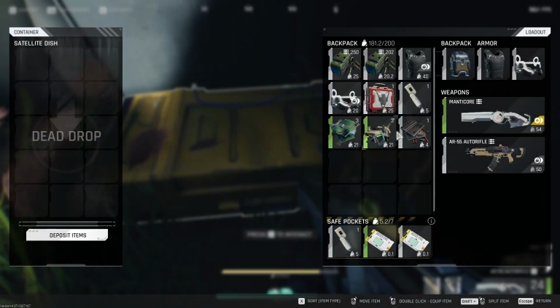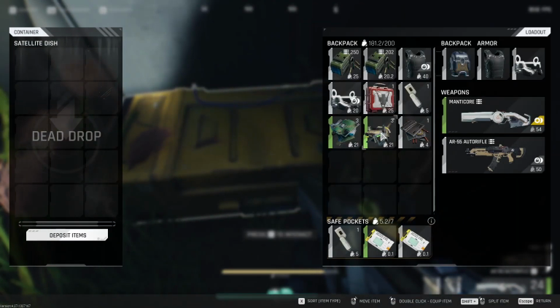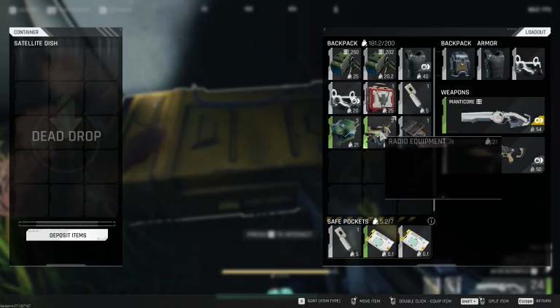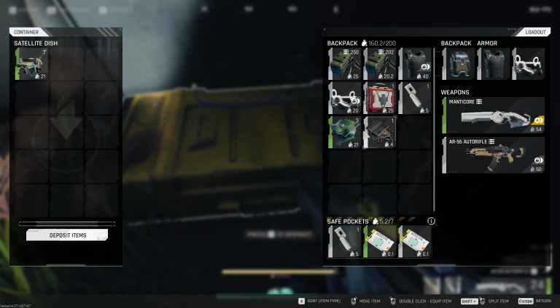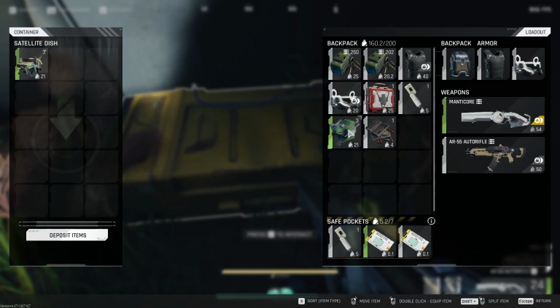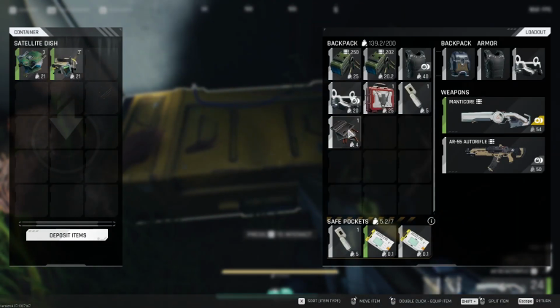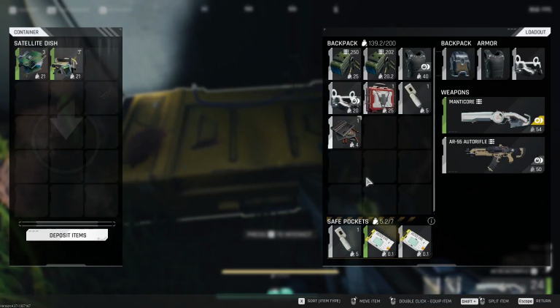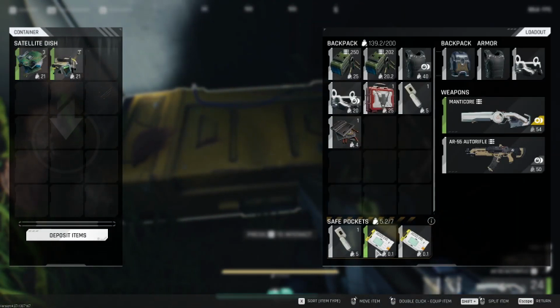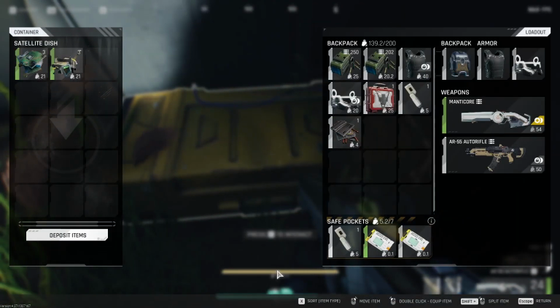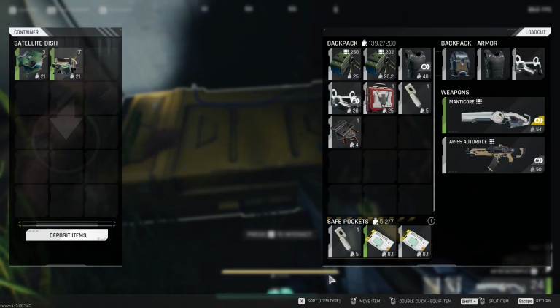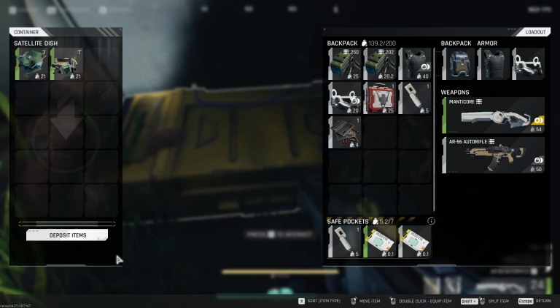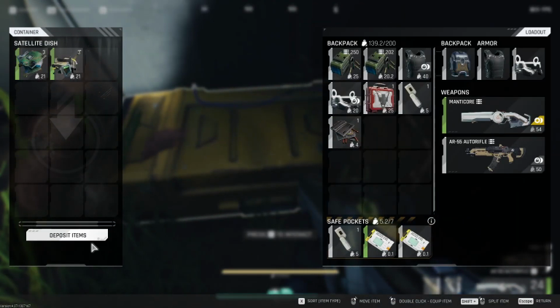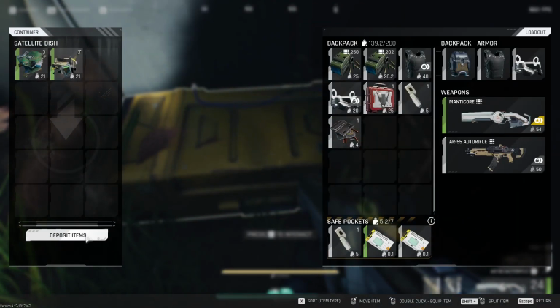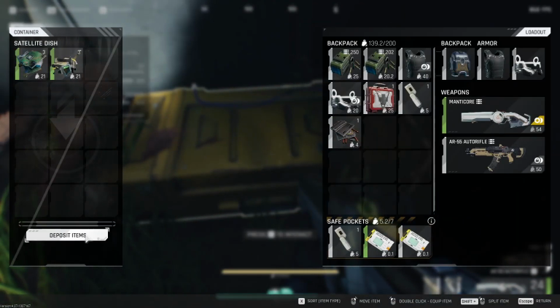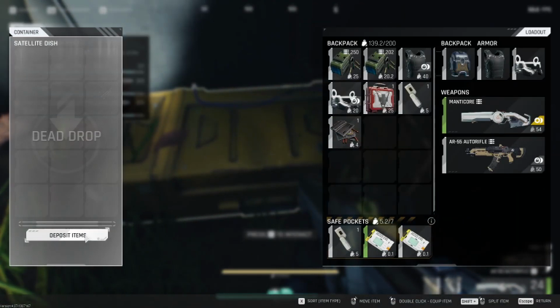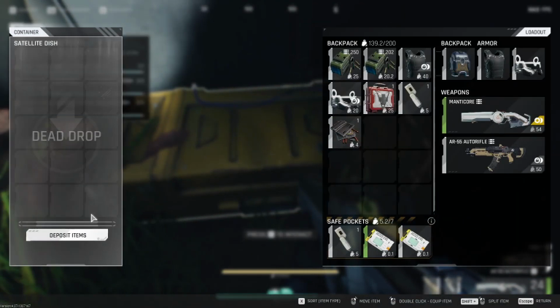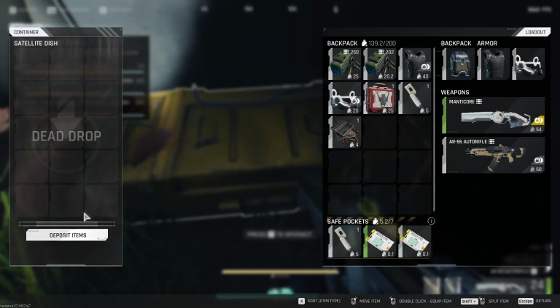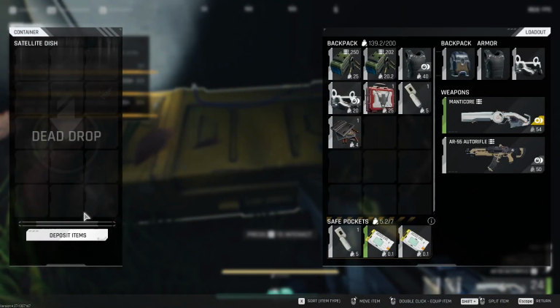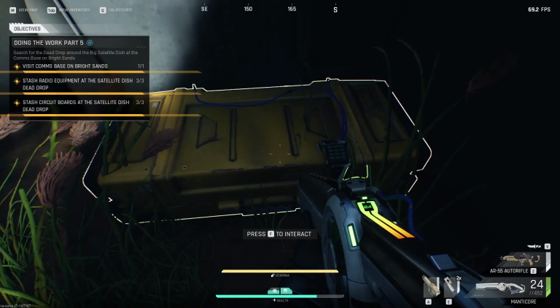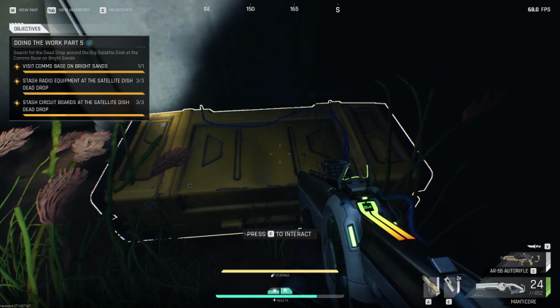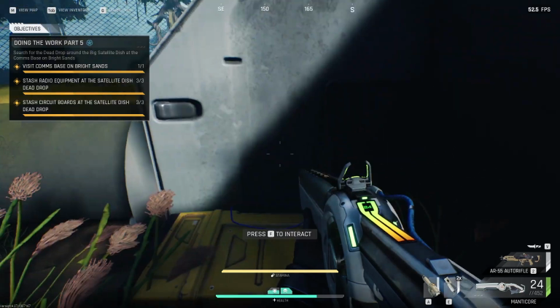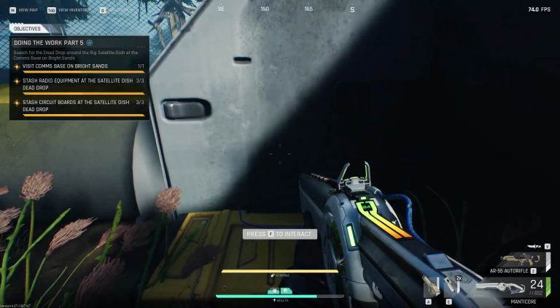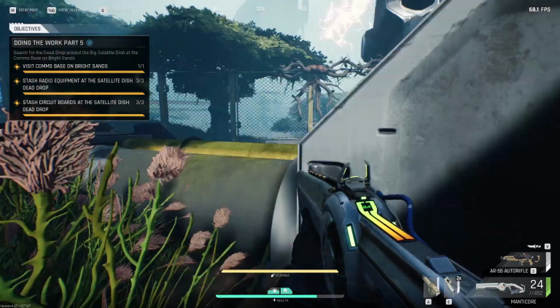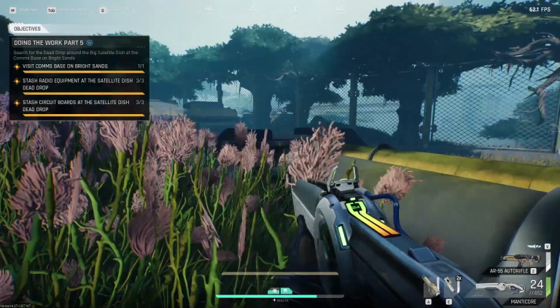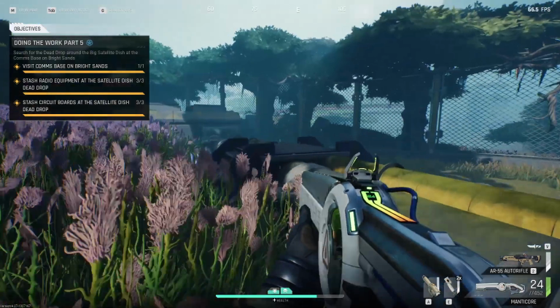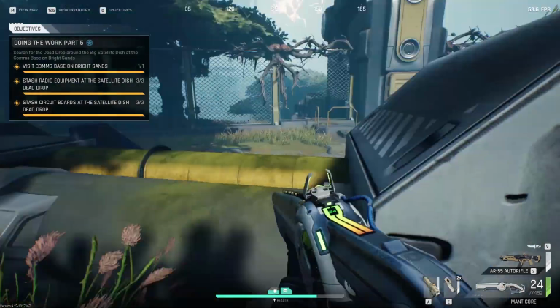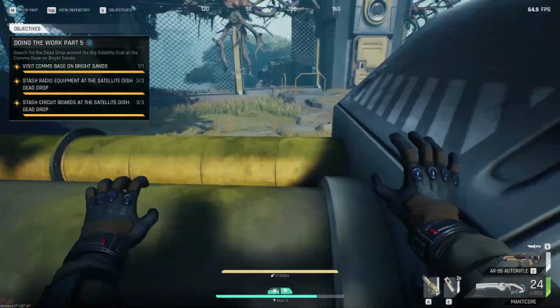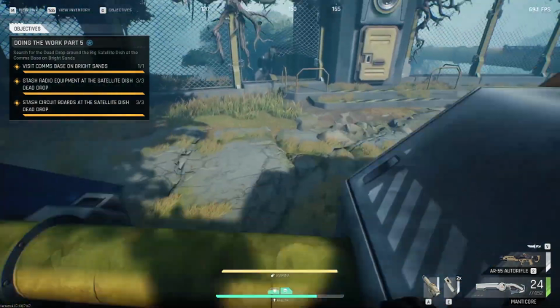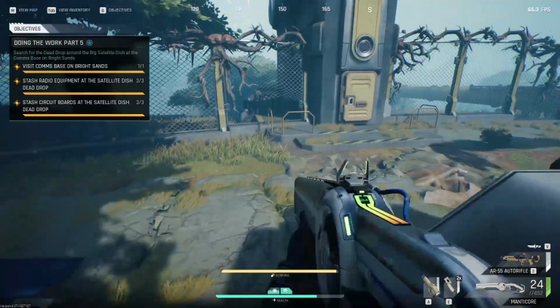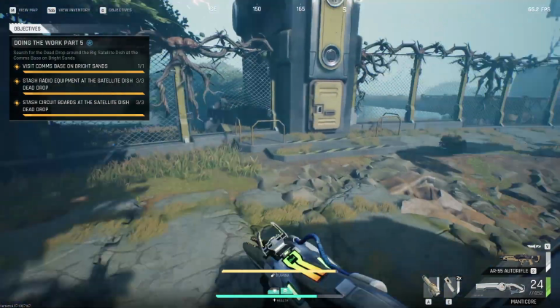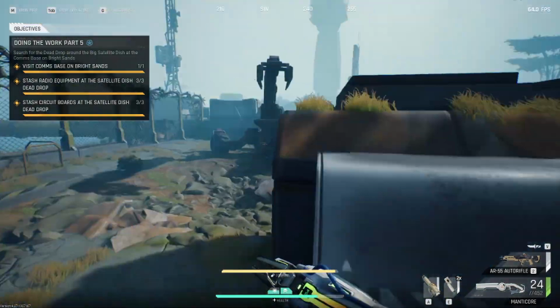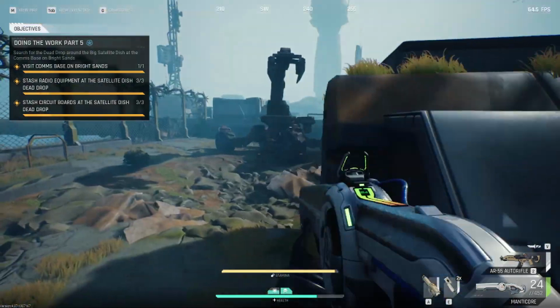You put on your items — don't forget to use the deposit item button. A lot of people tend to forget it.